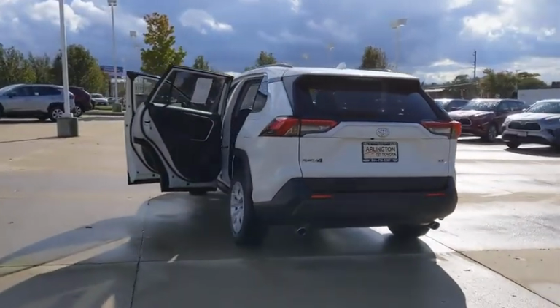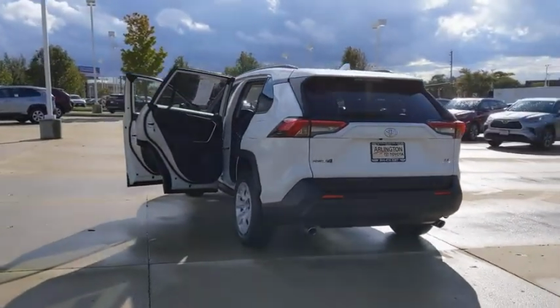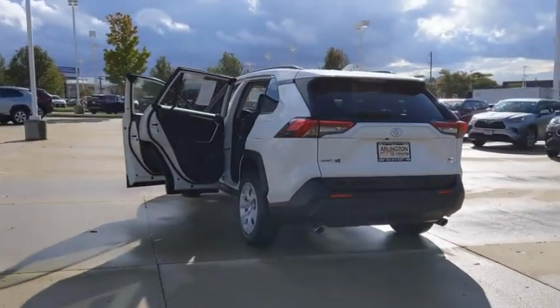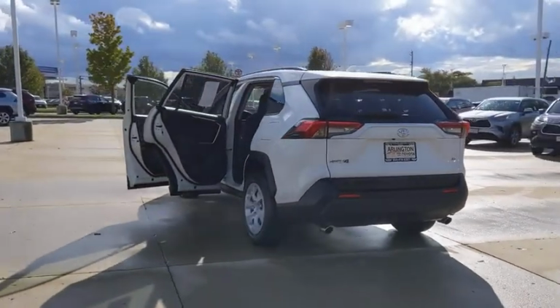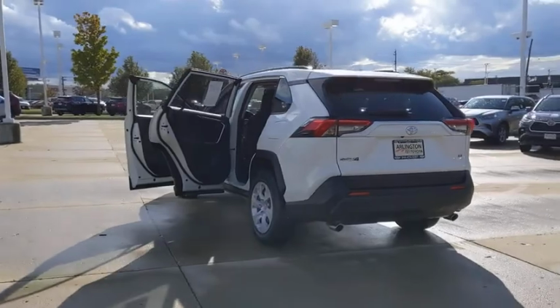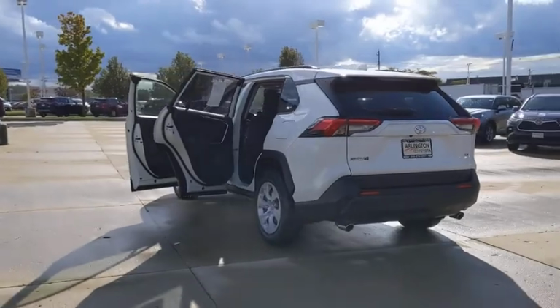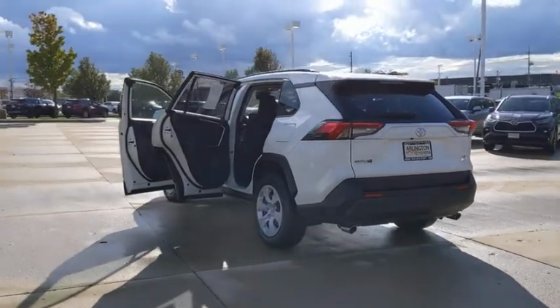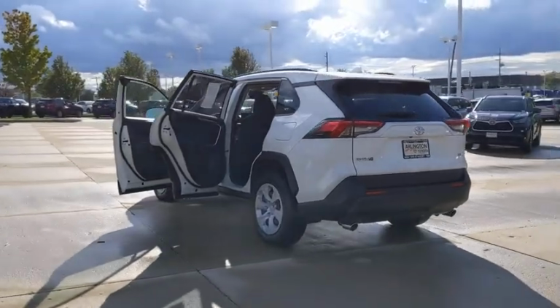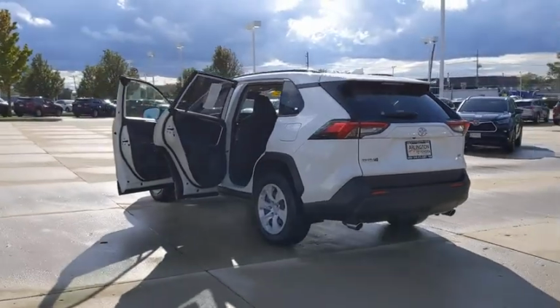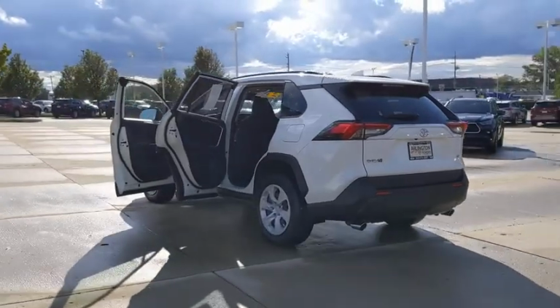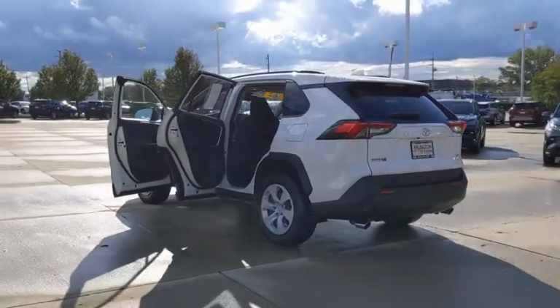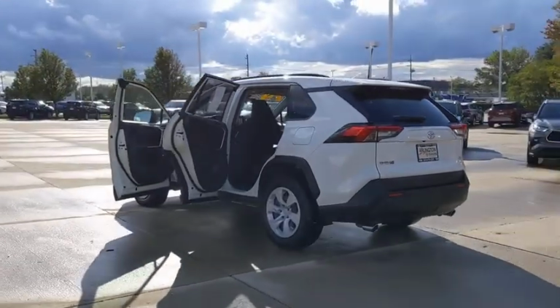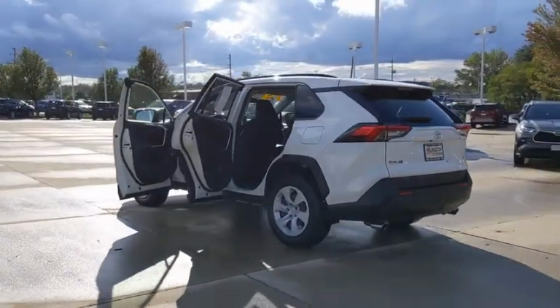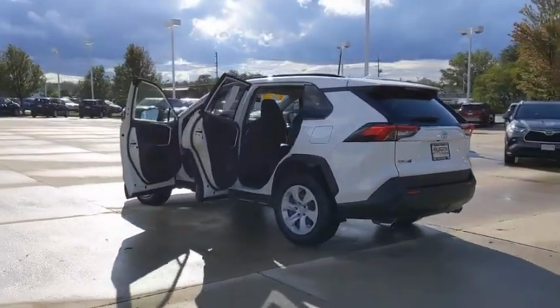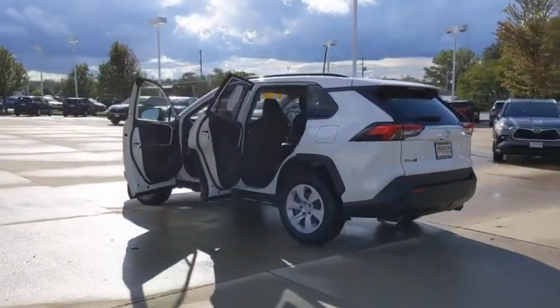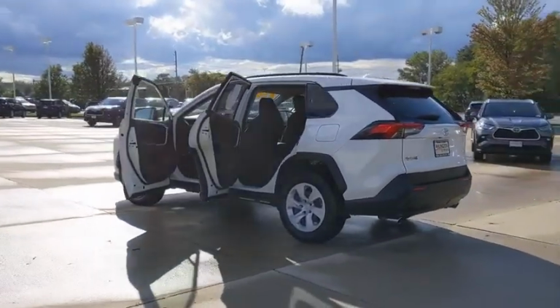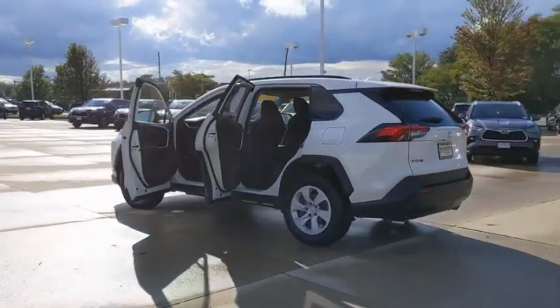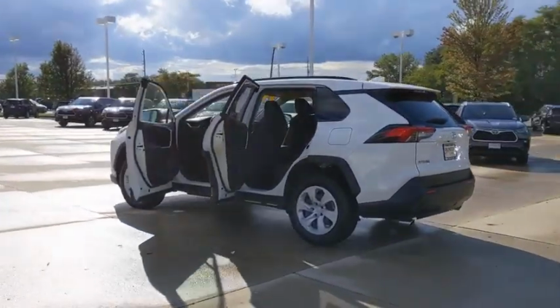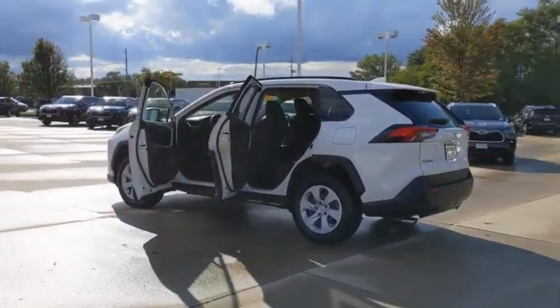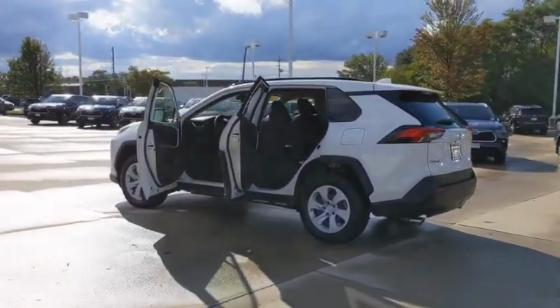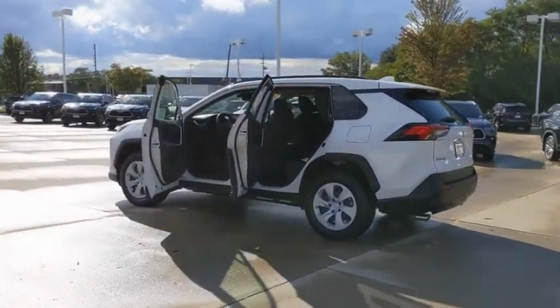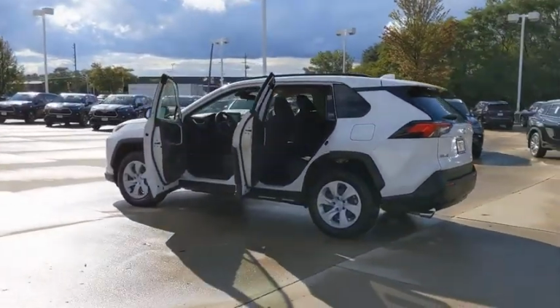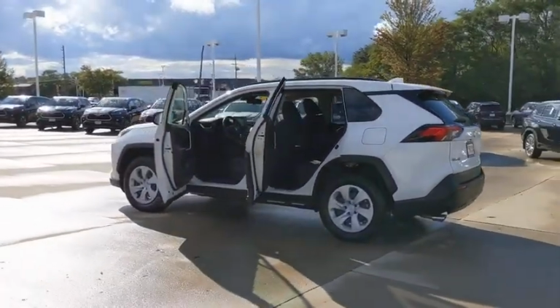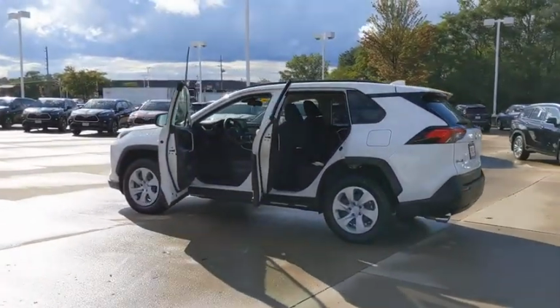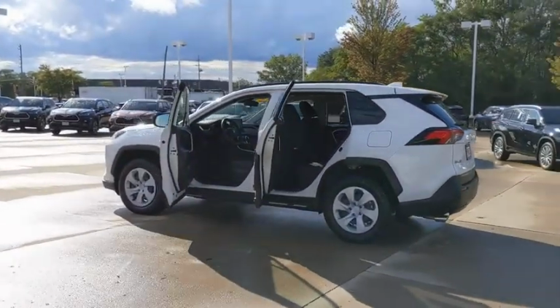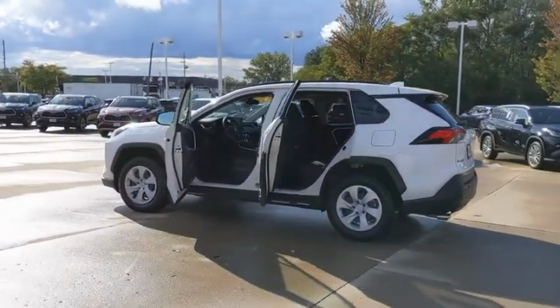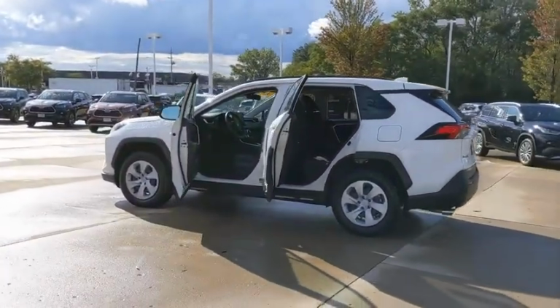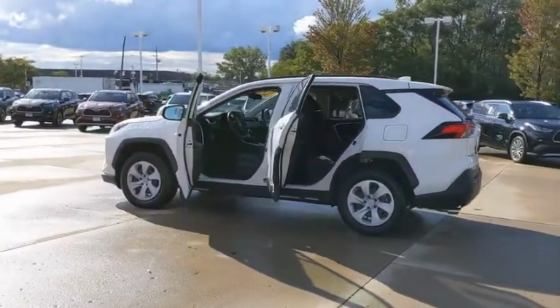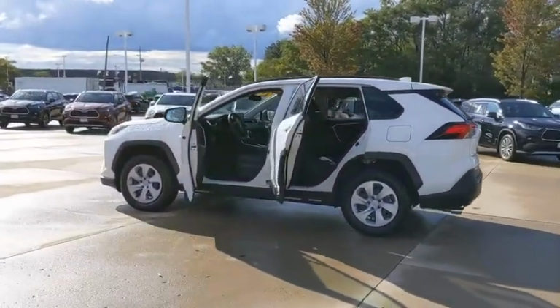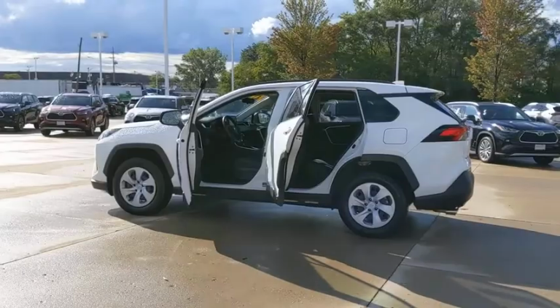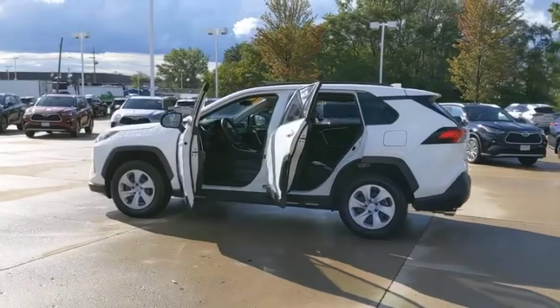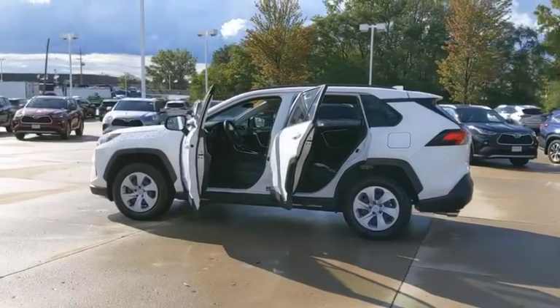This vehicle has less than 40,000 miles. Here are some of this vehicle's great options: backup camera,